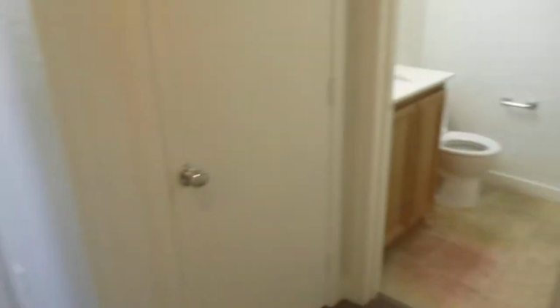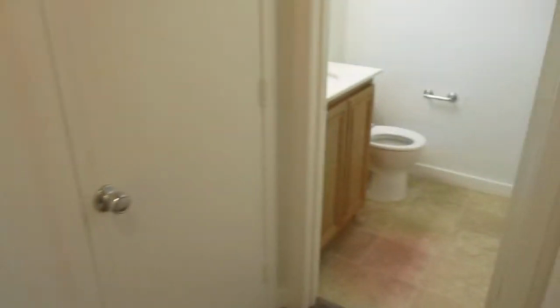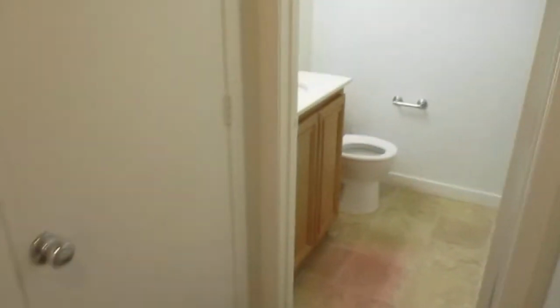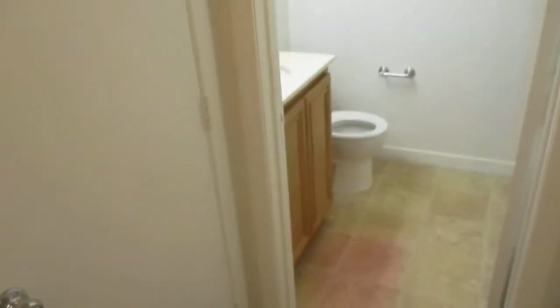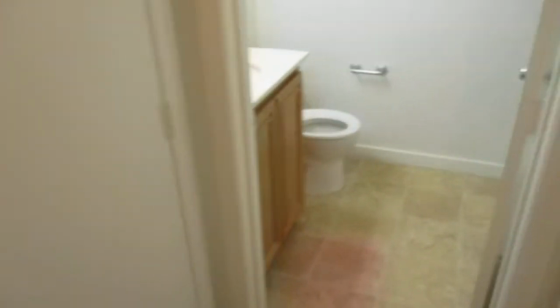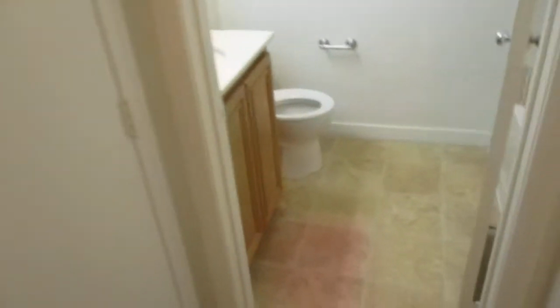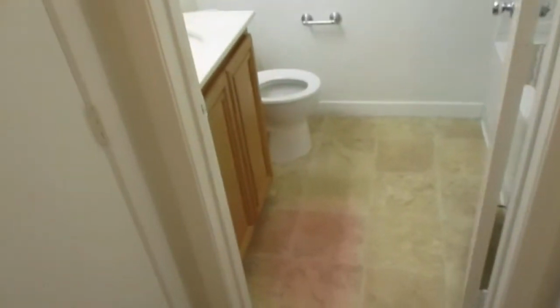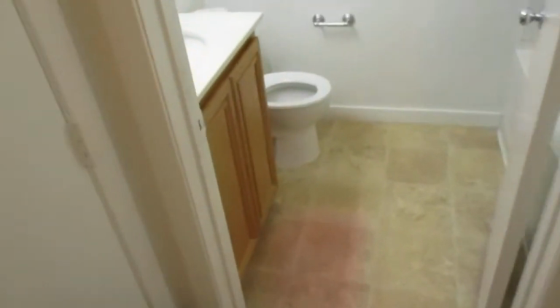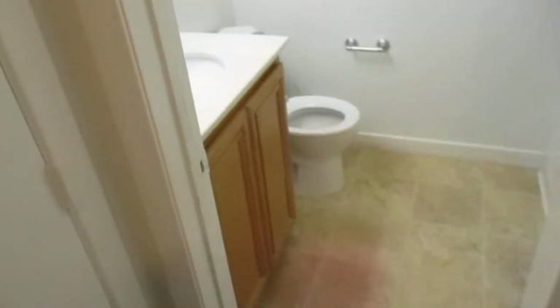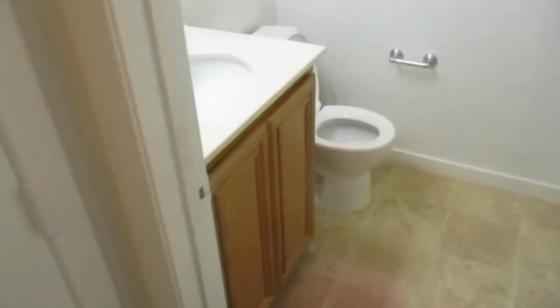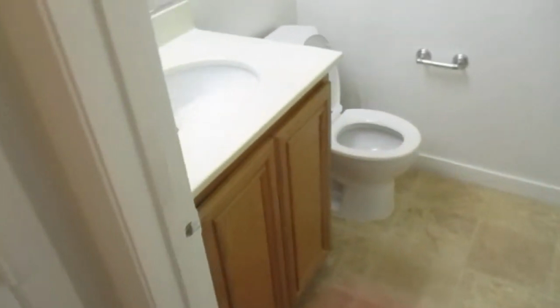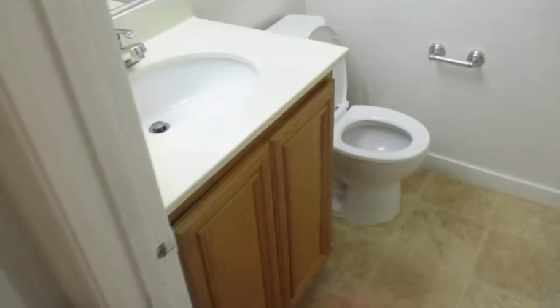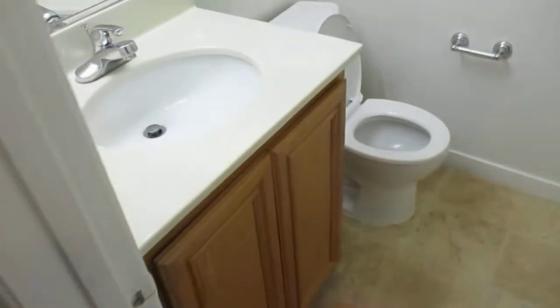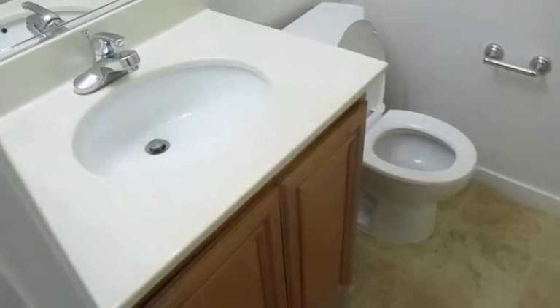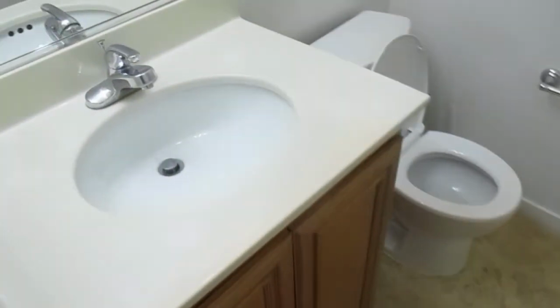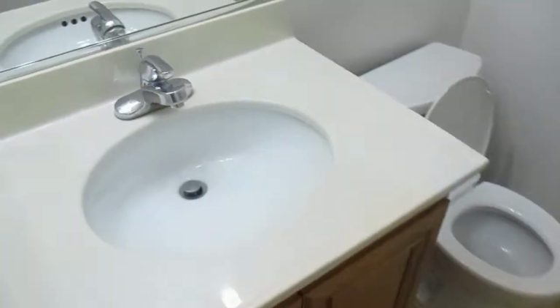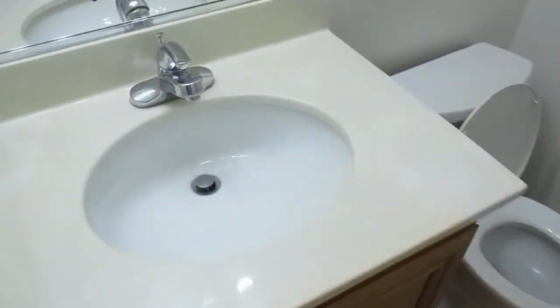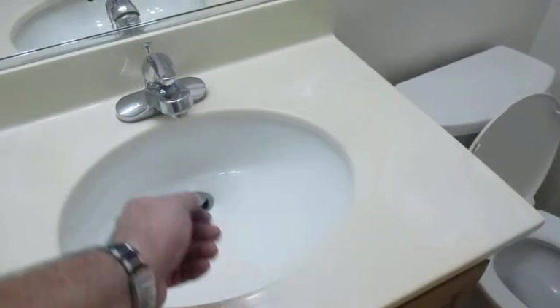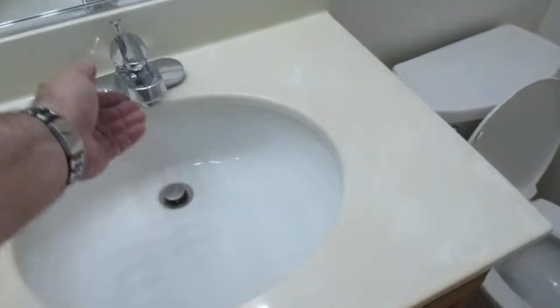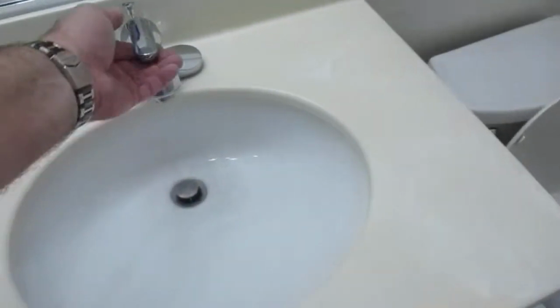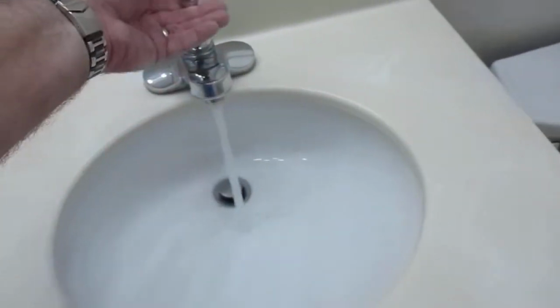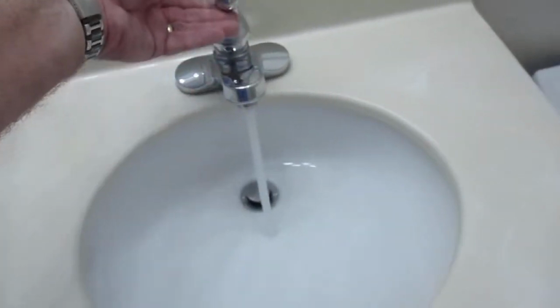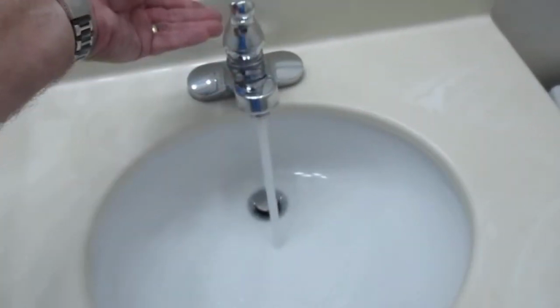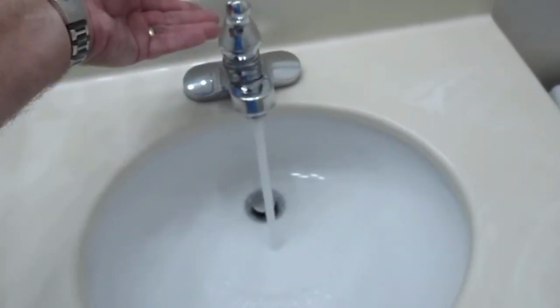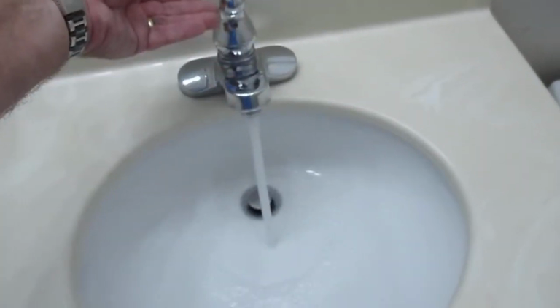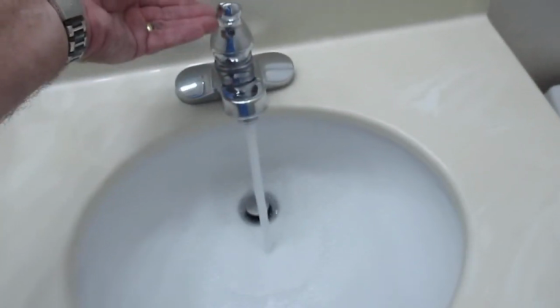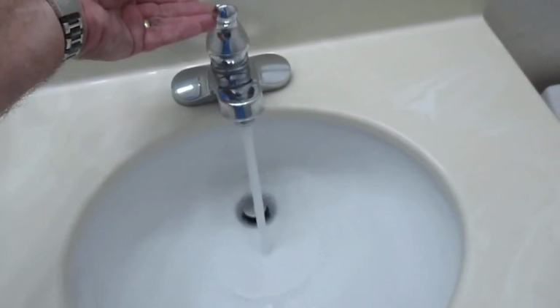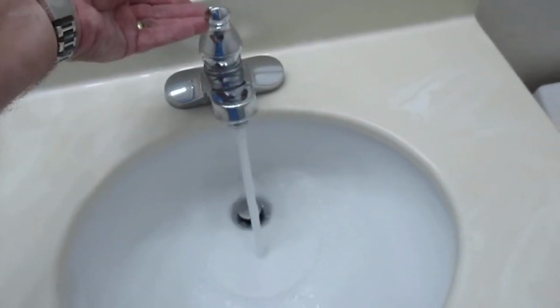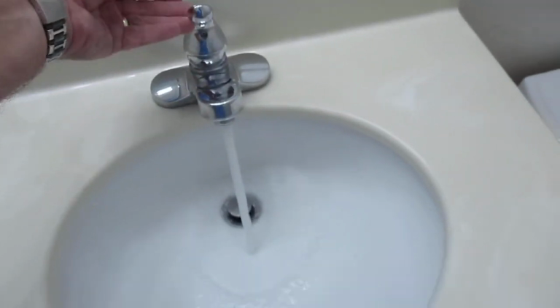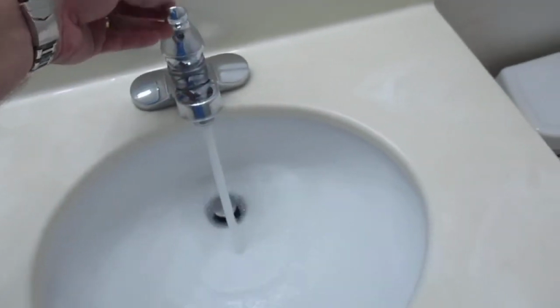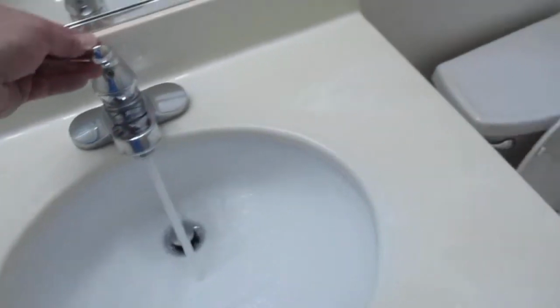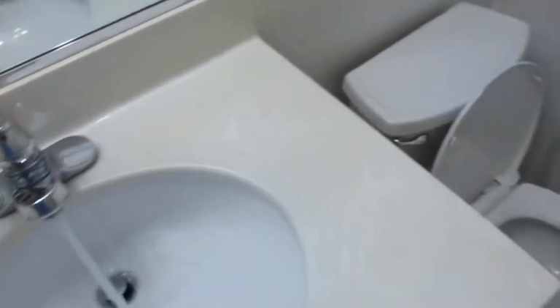Hallway bath — more of the same, looking good. Good water pressure.